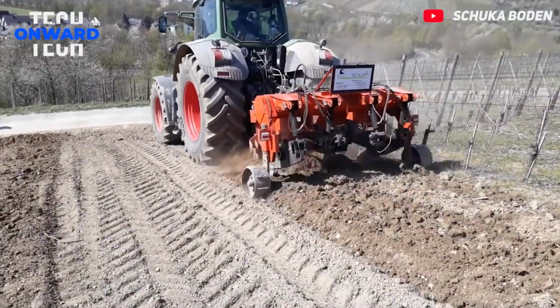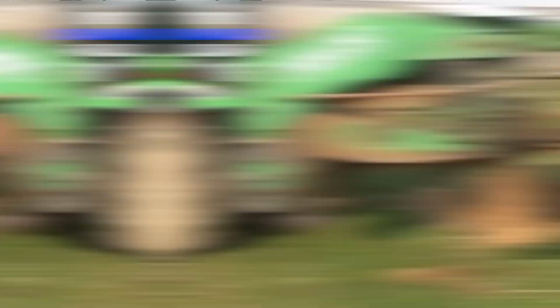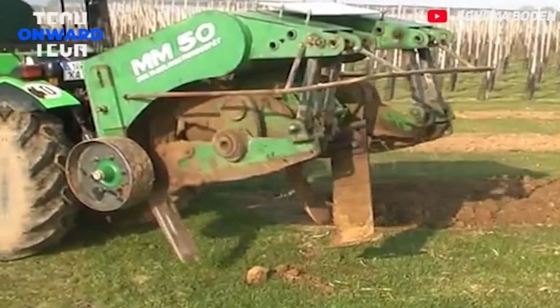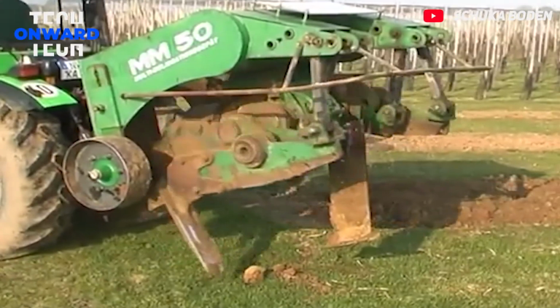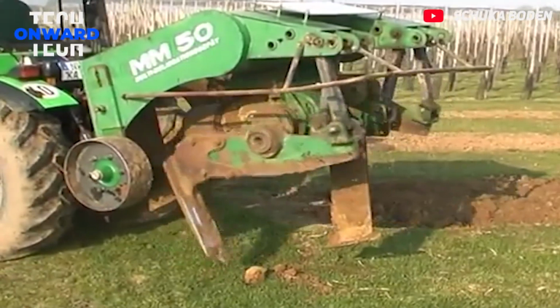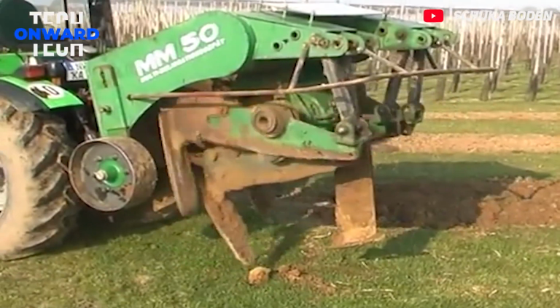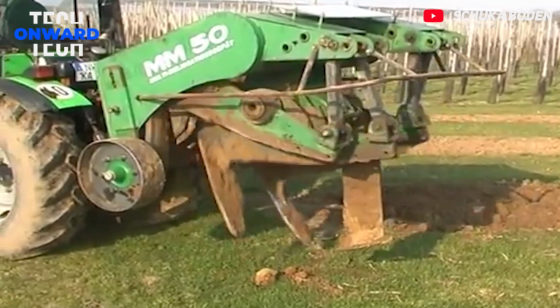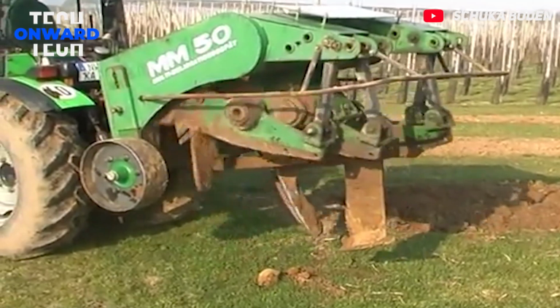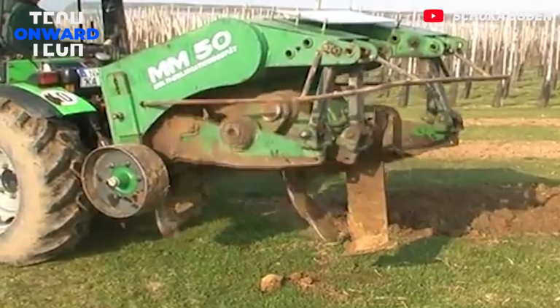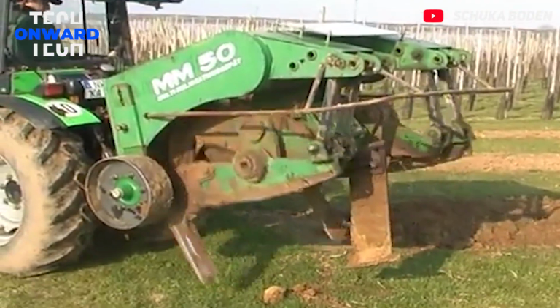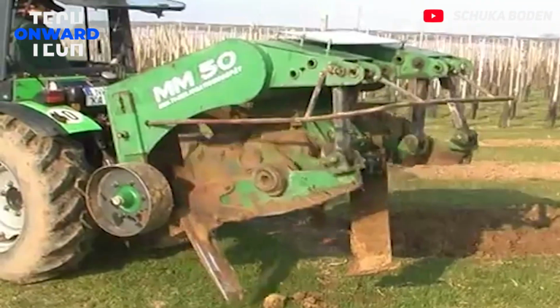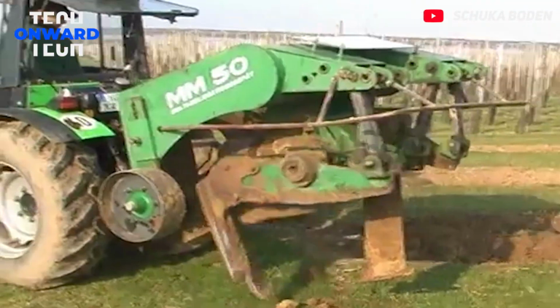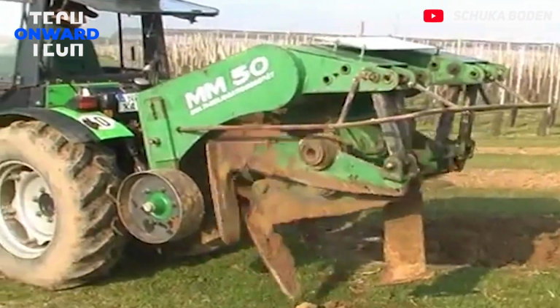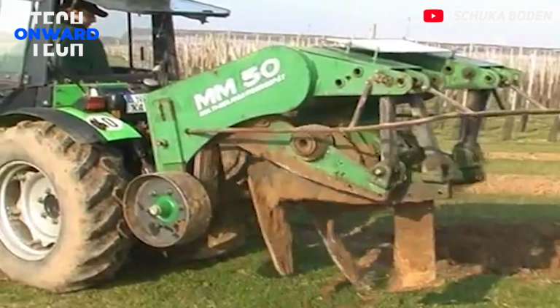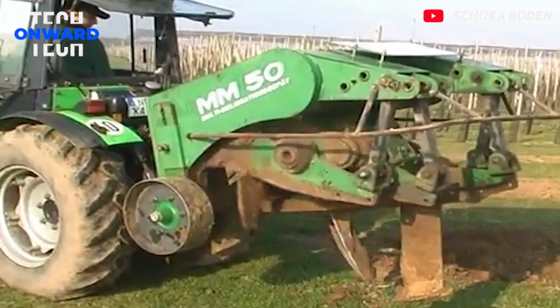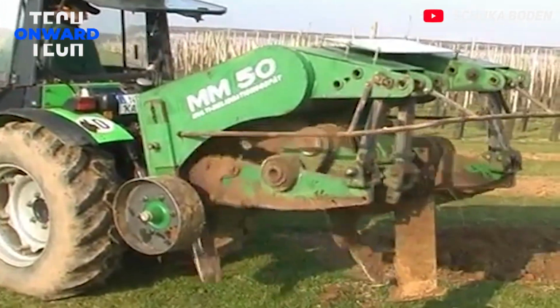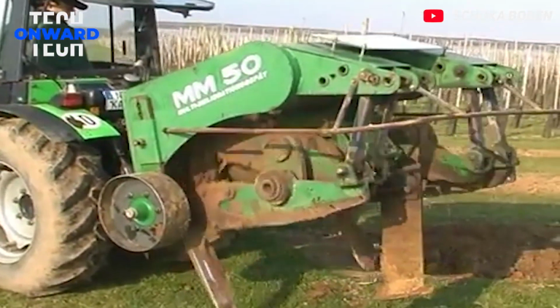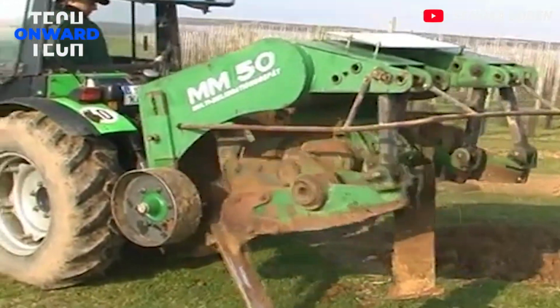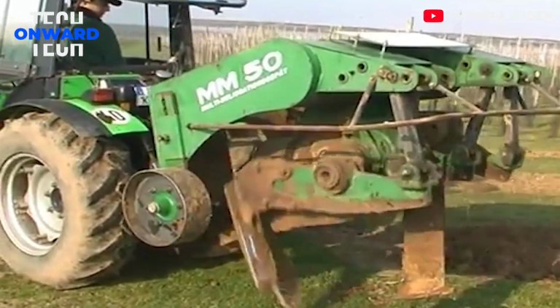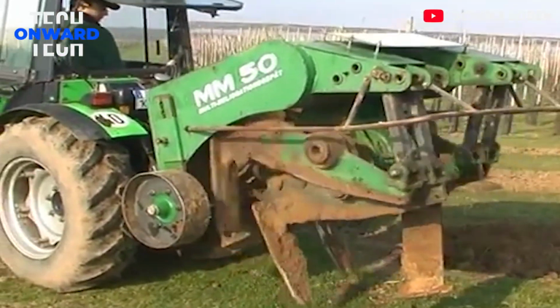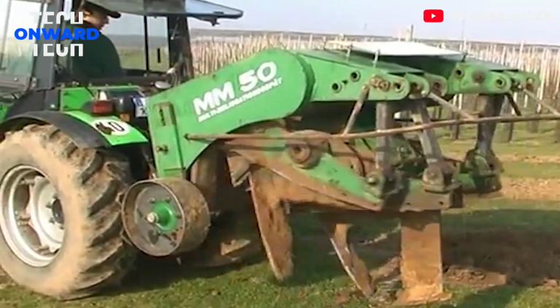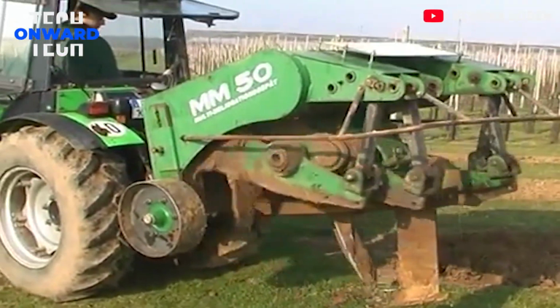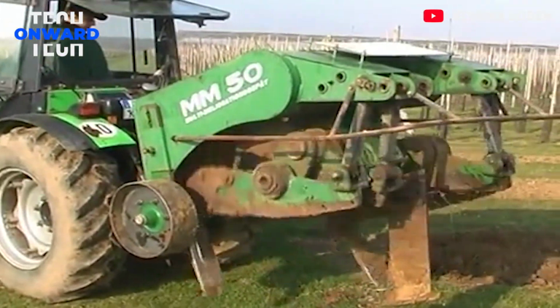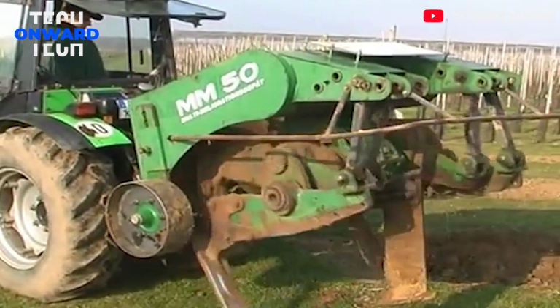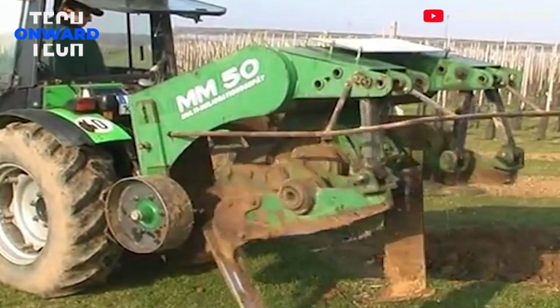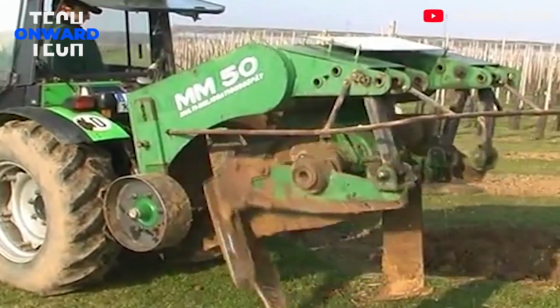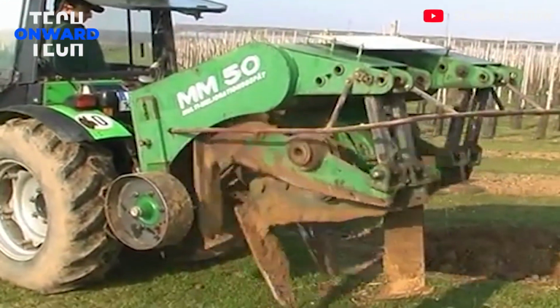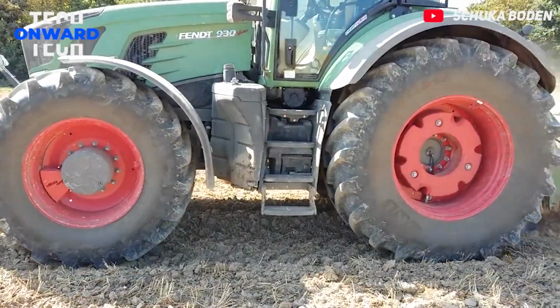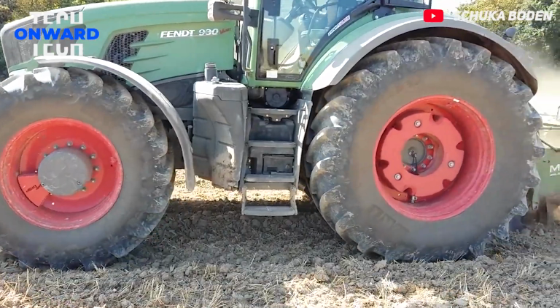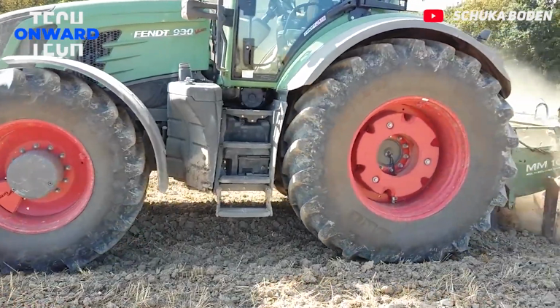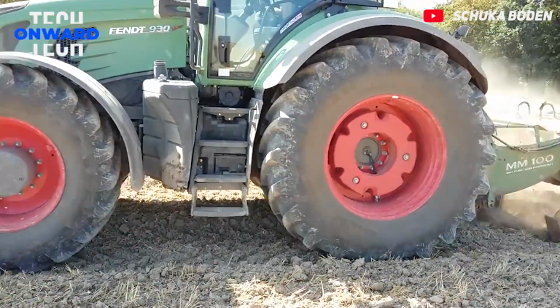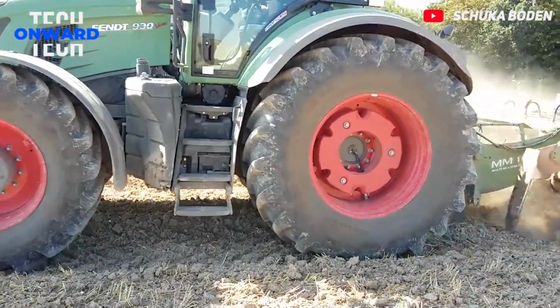This machine prepares the soil by improving the soil up to 90 cm with or without fertilizer before planting.